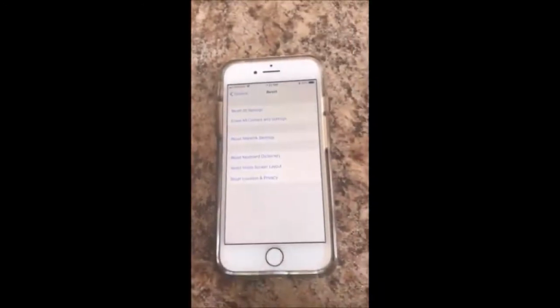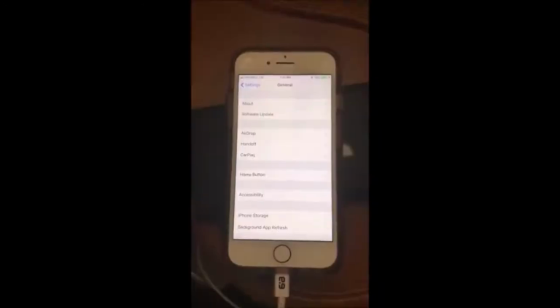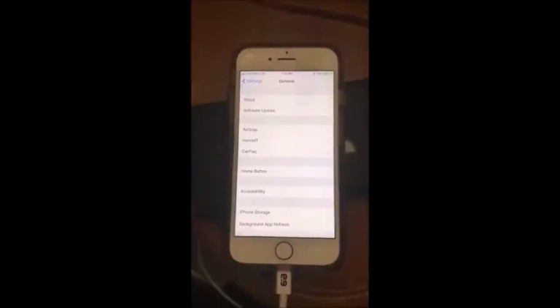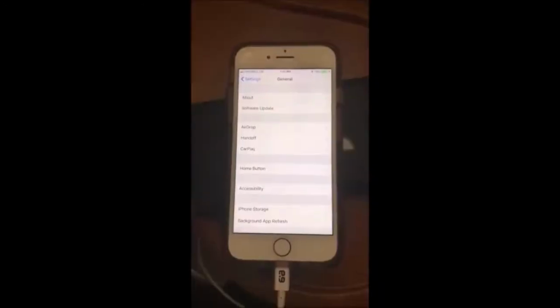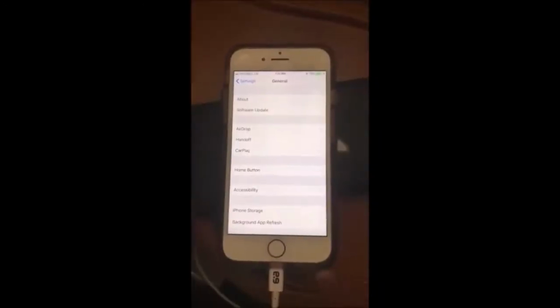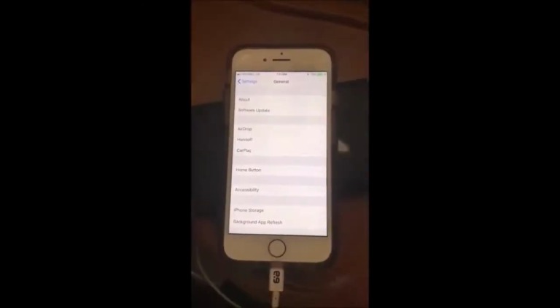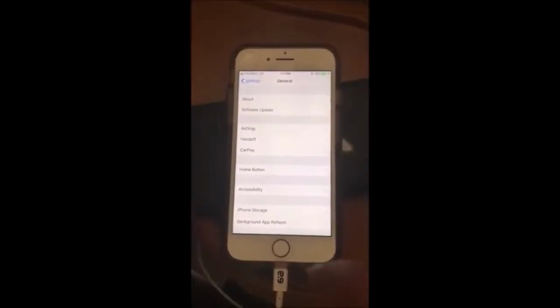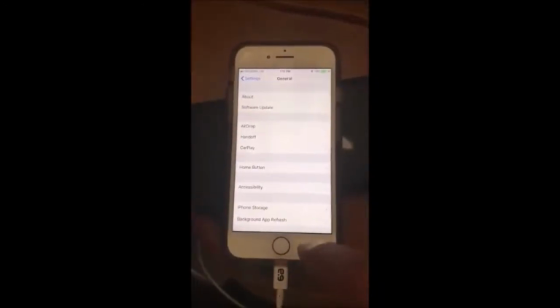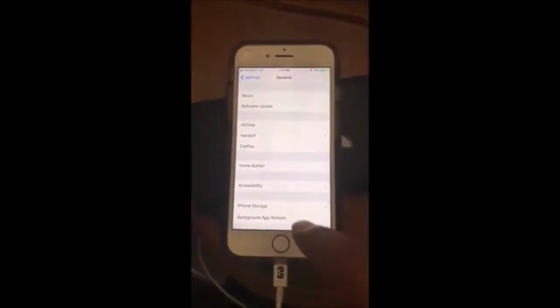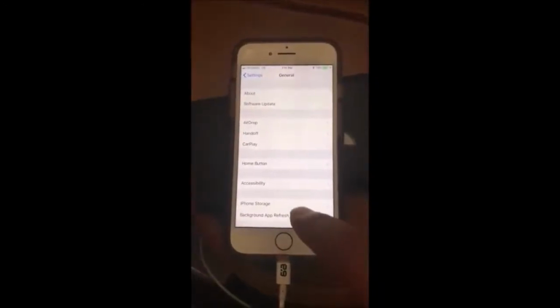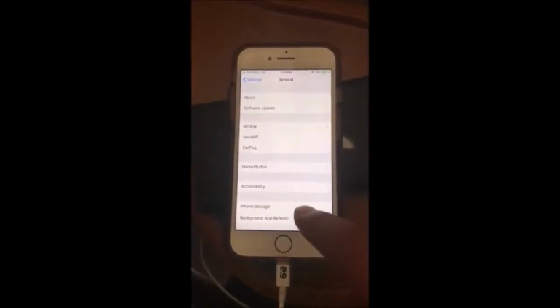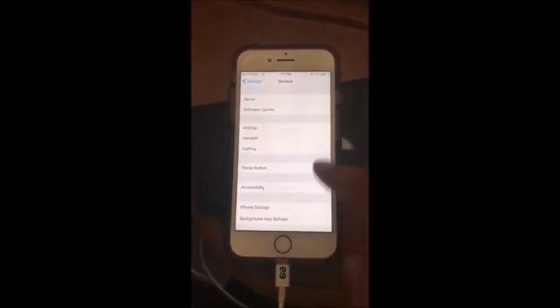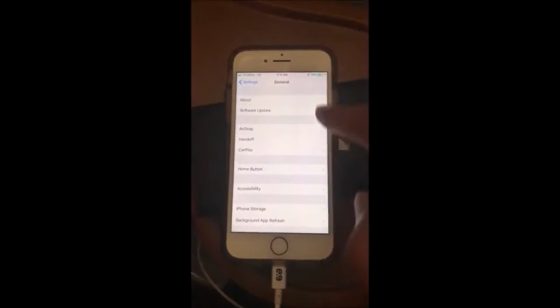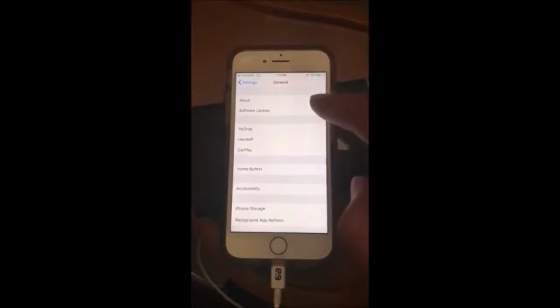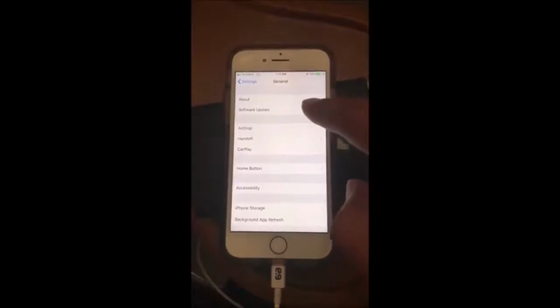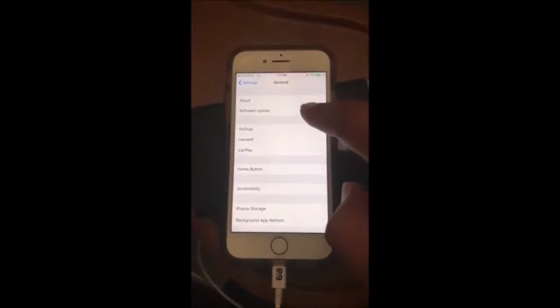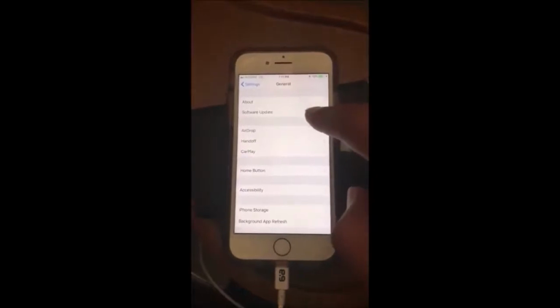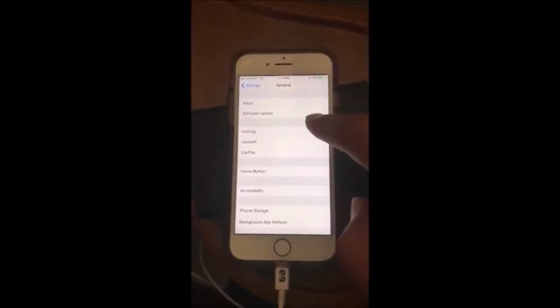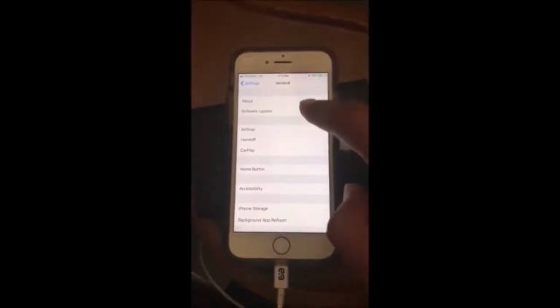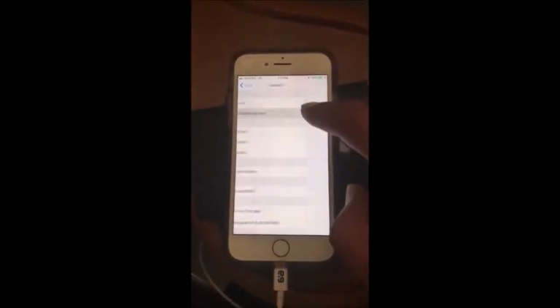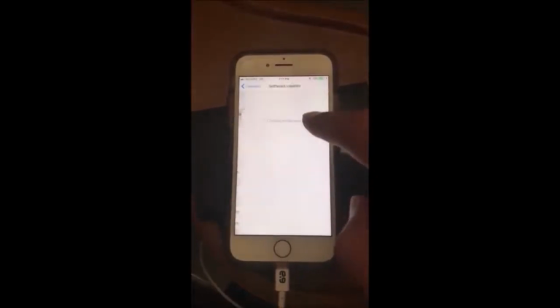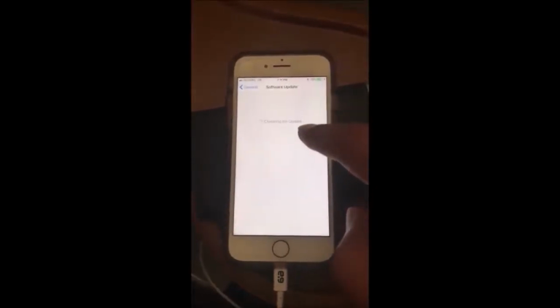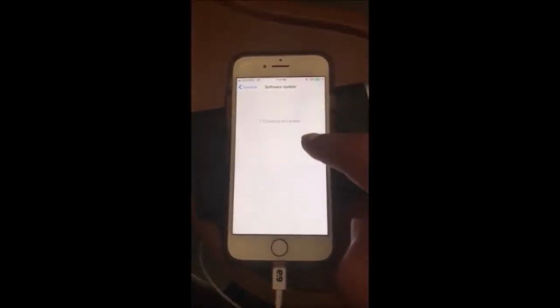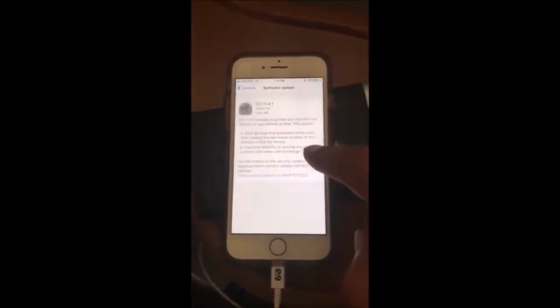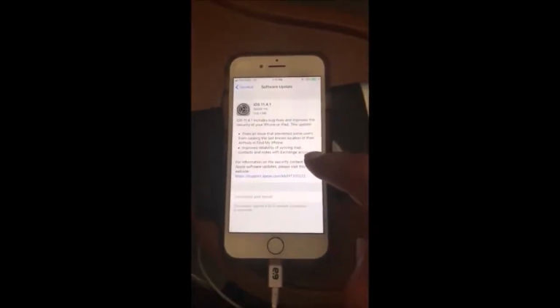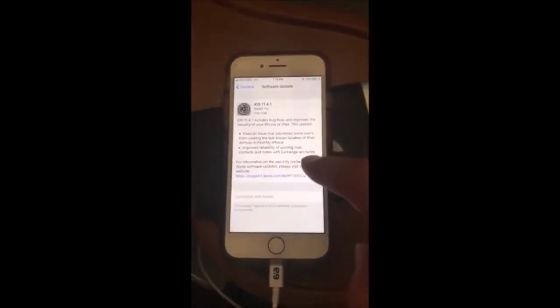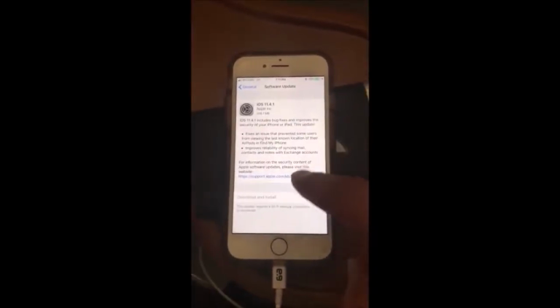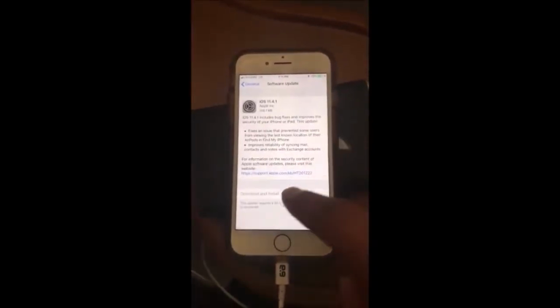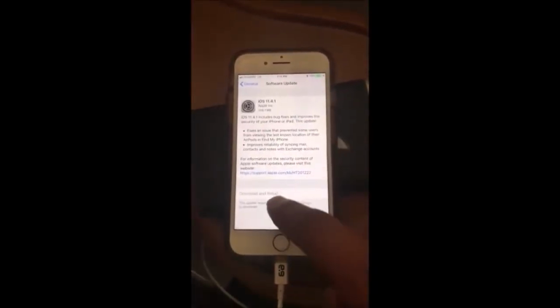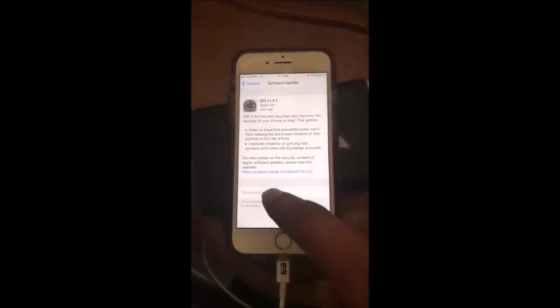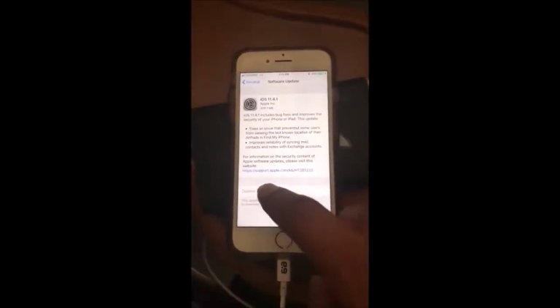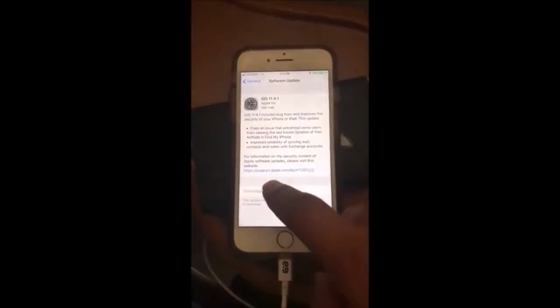Method 3: Go to Settings, then click General, press Software Update, then update to the latest iOS.